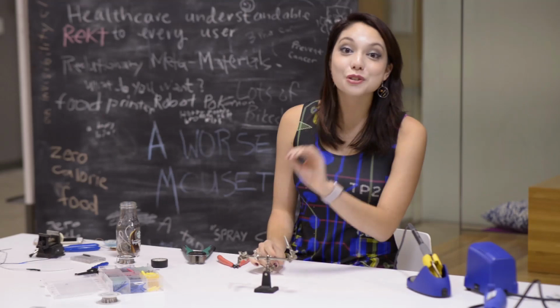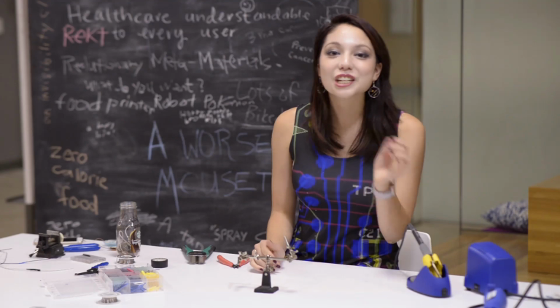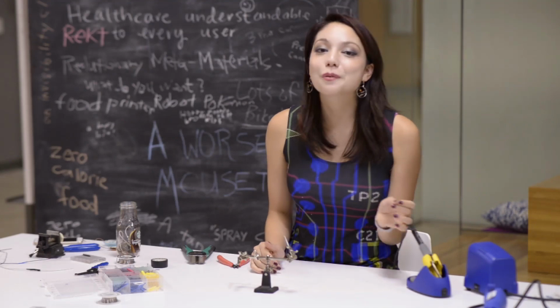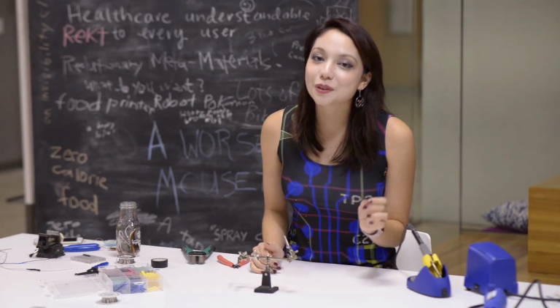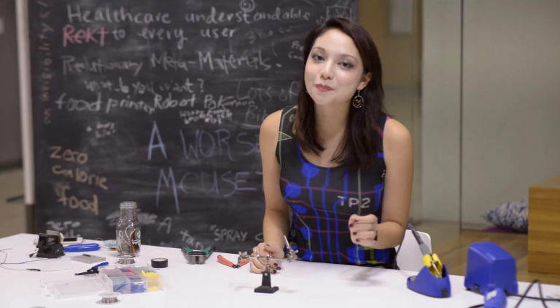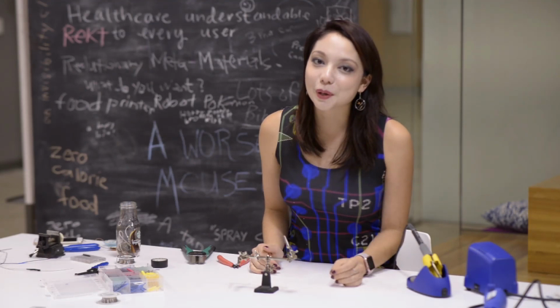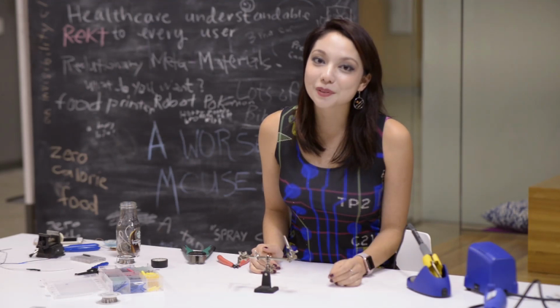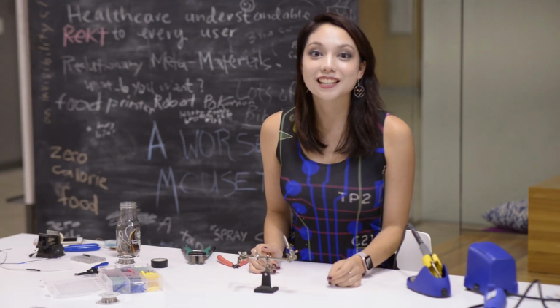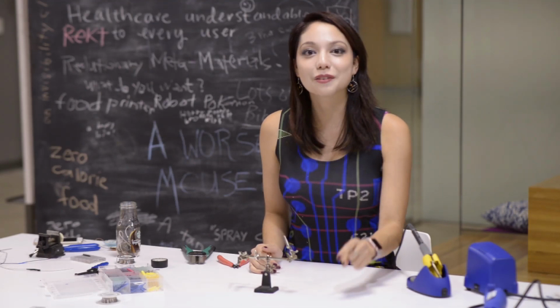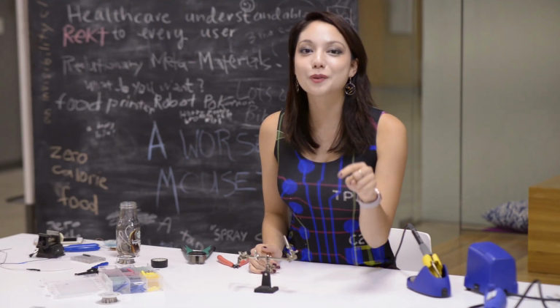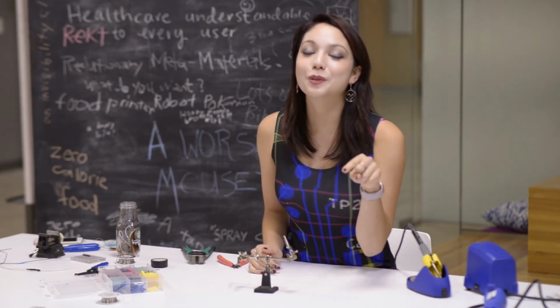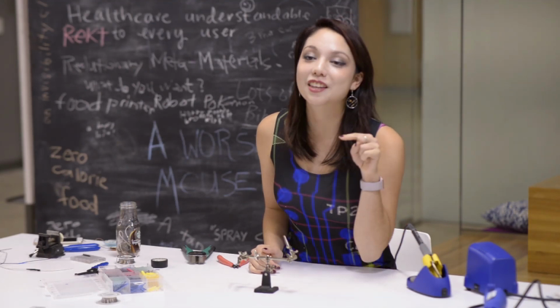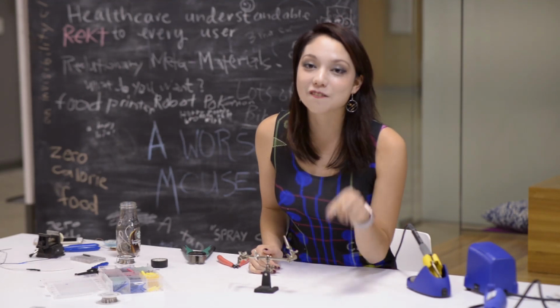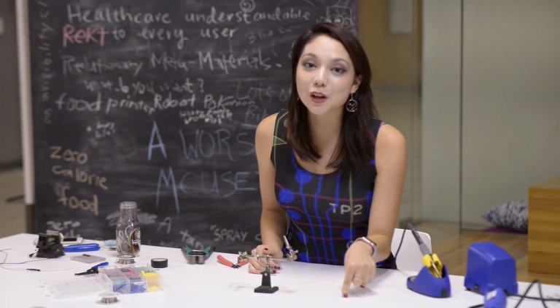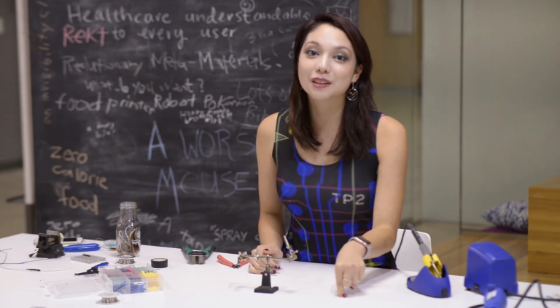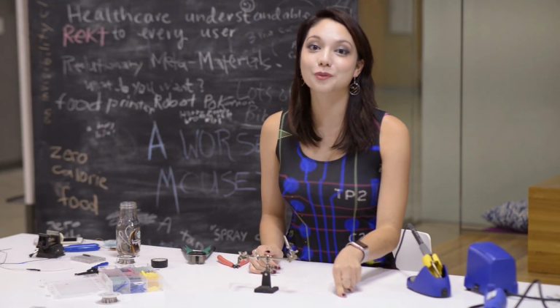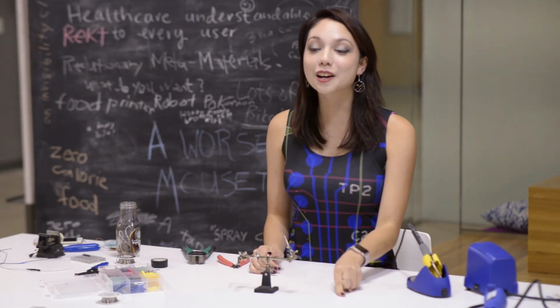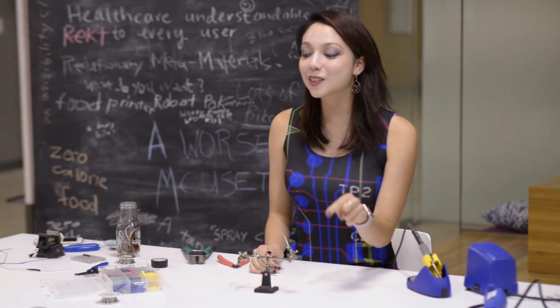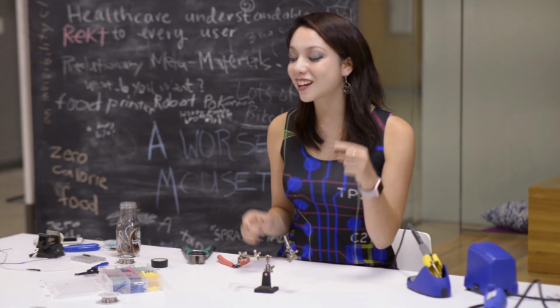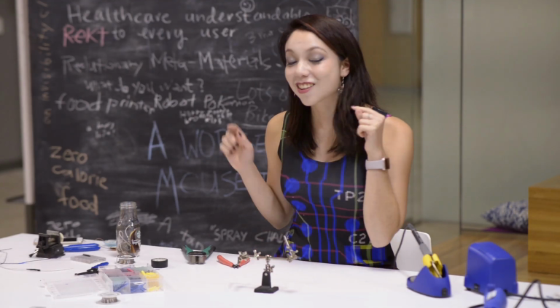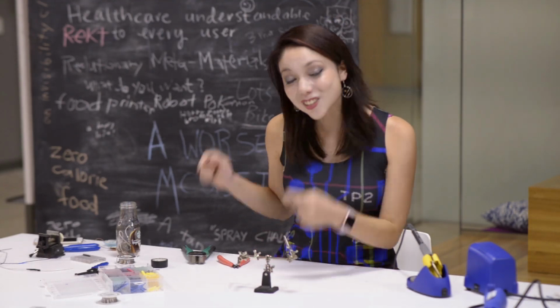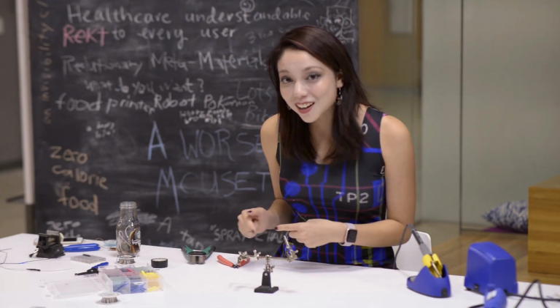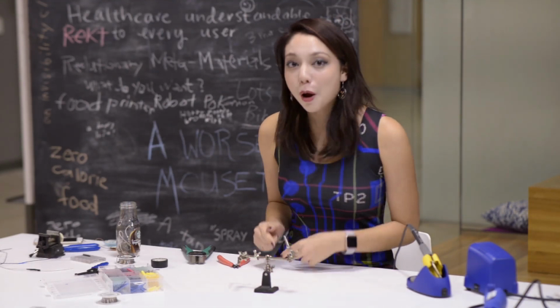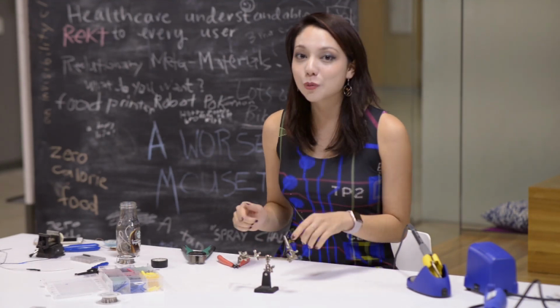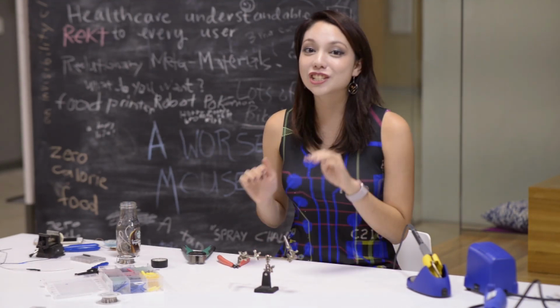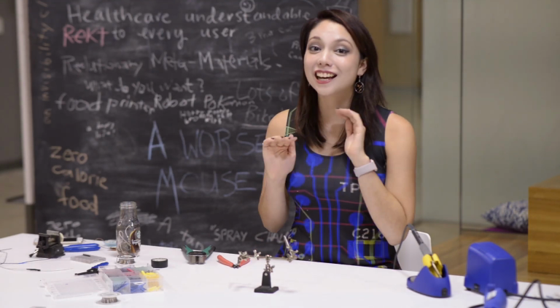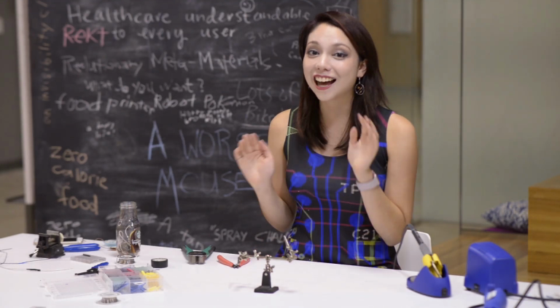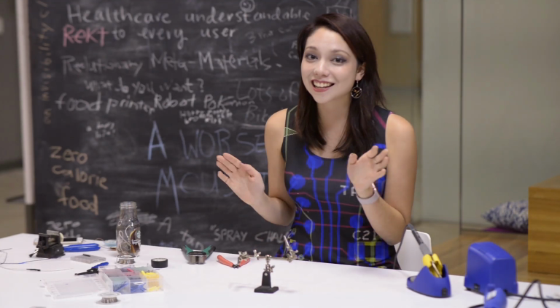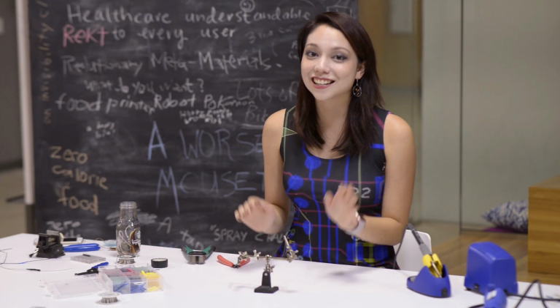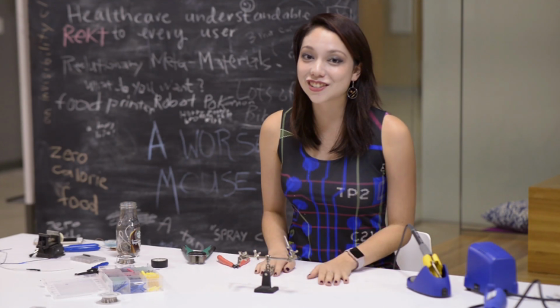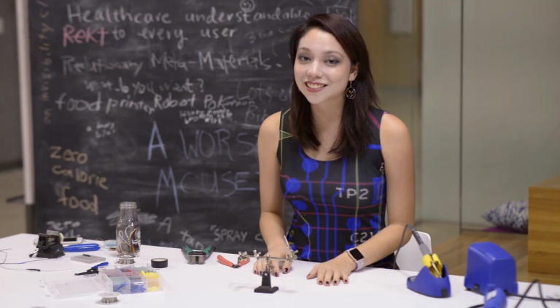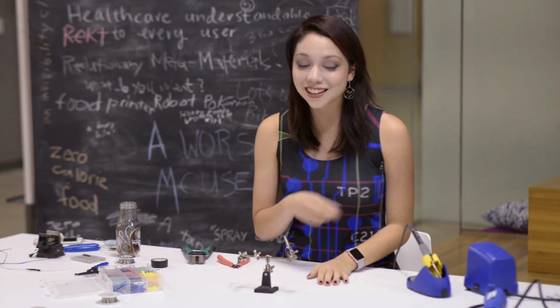Usually we're Beauty in the Bolt, but today we're gonna be Beauty in the Bolt because we're gonna be learning how to solder, which is the hottest engineering skill.